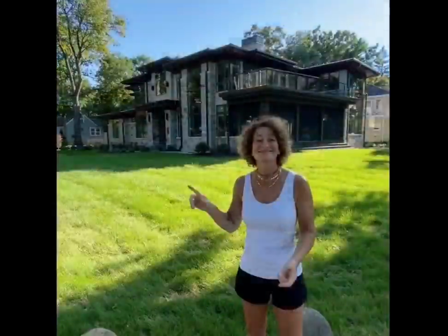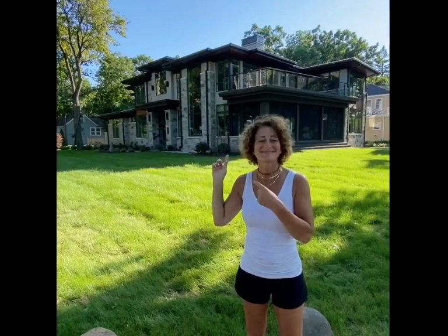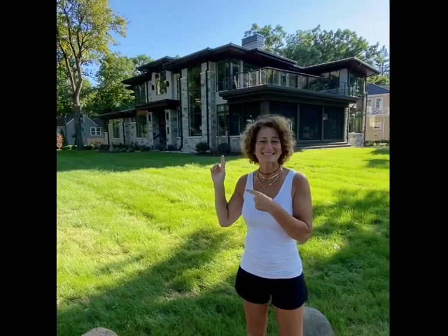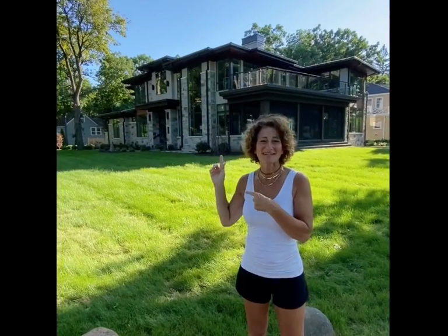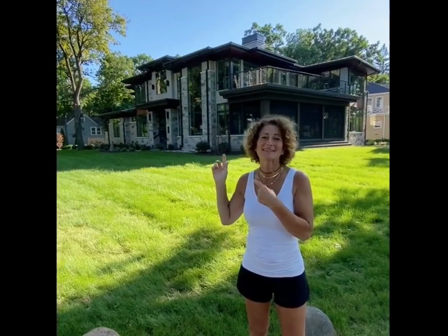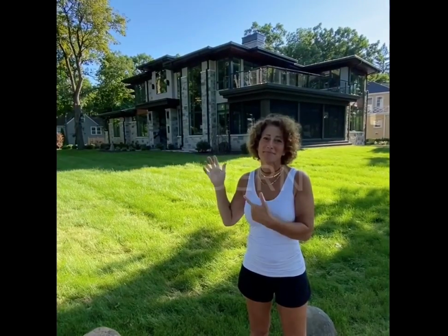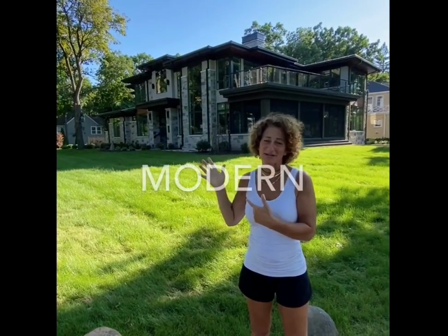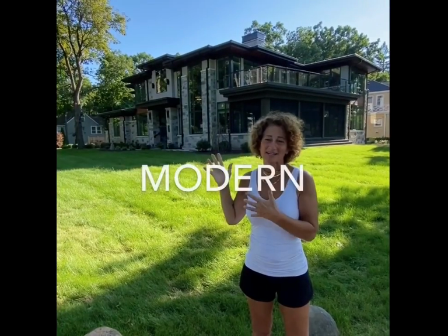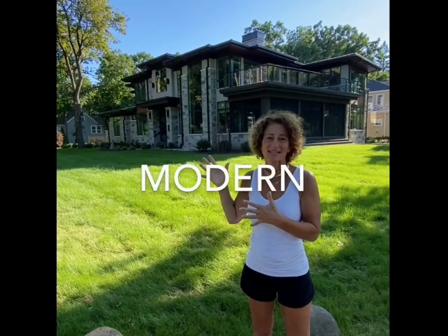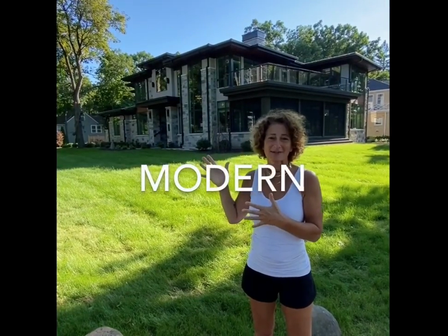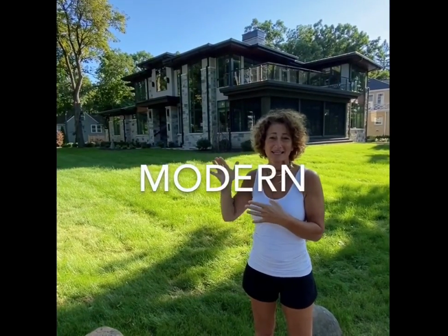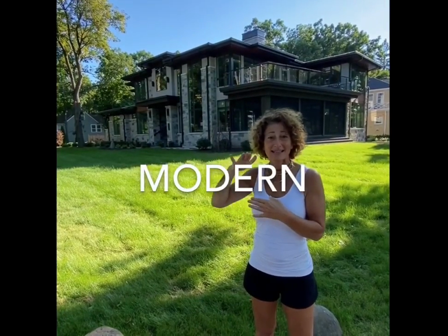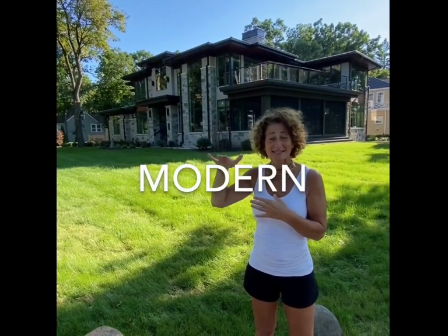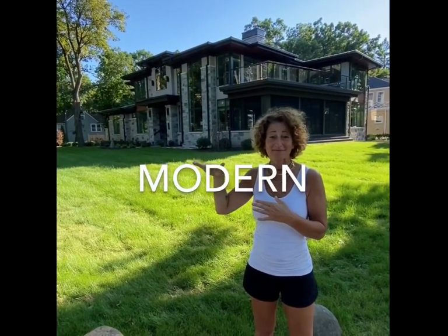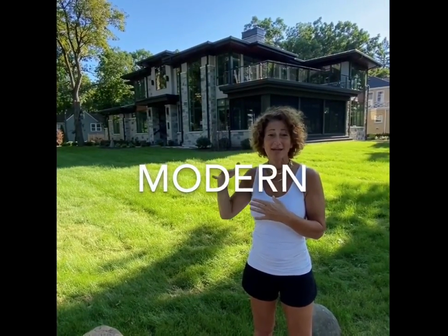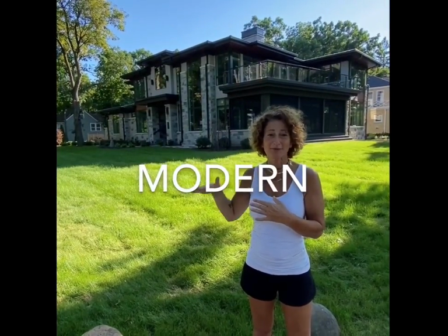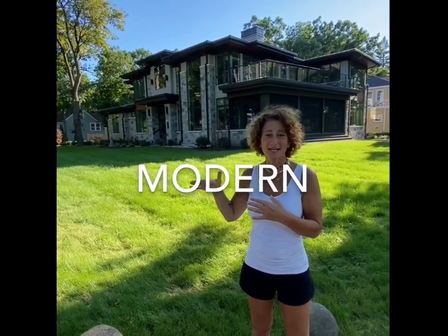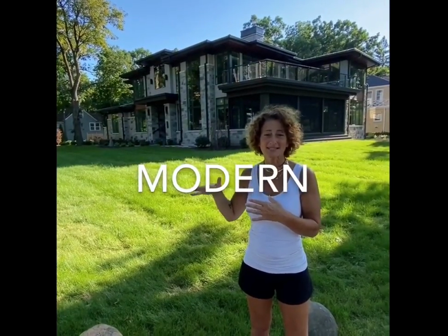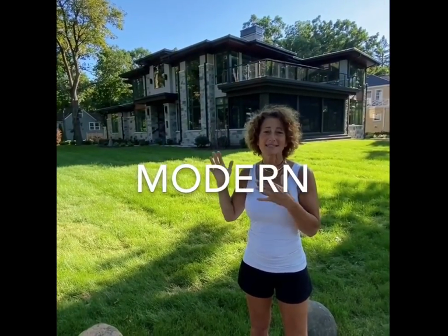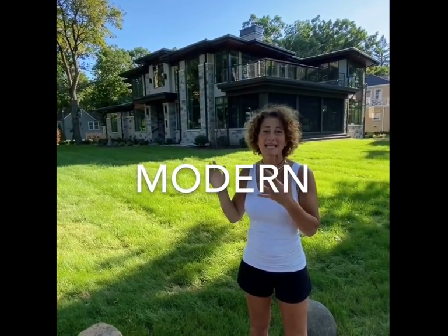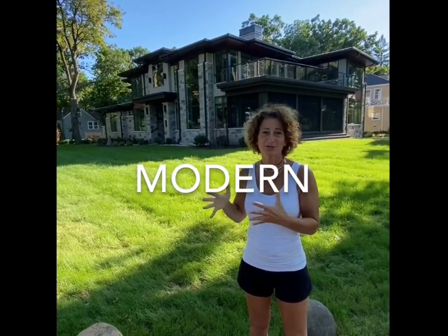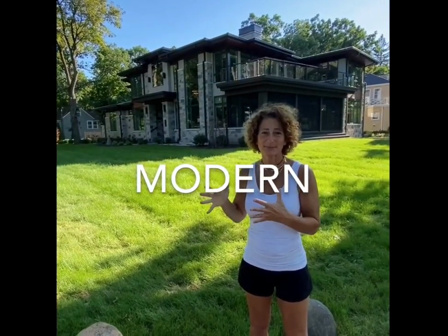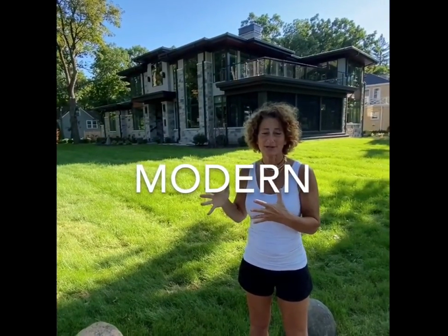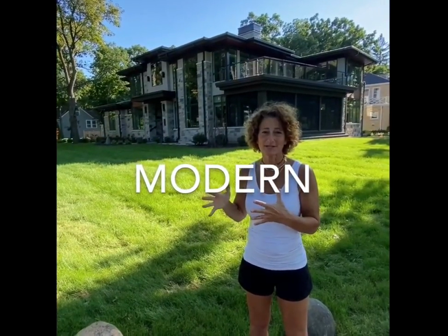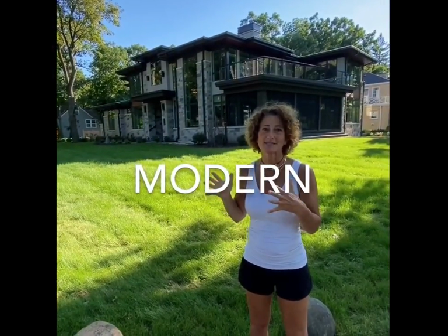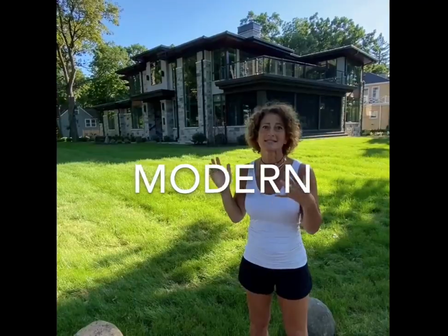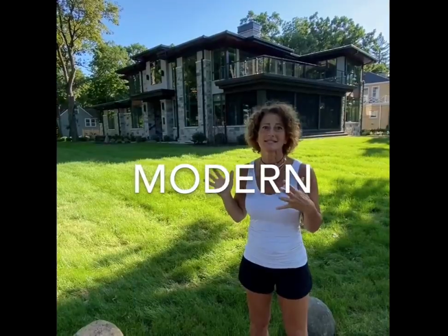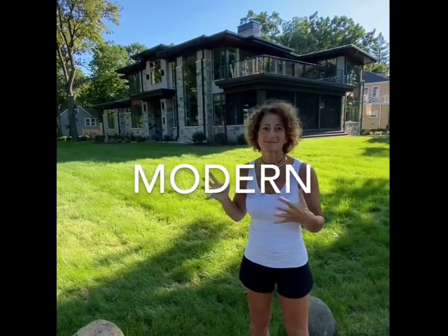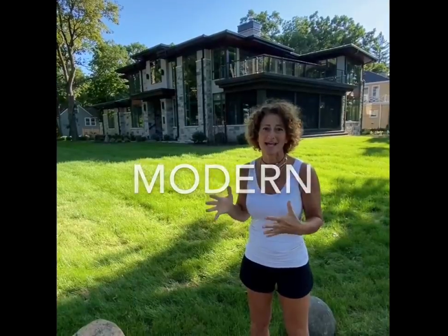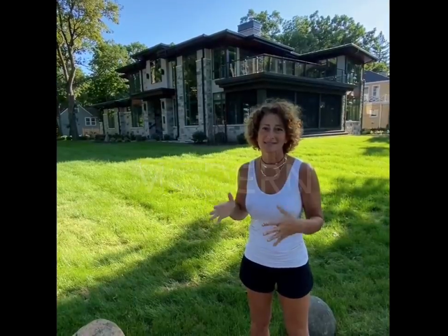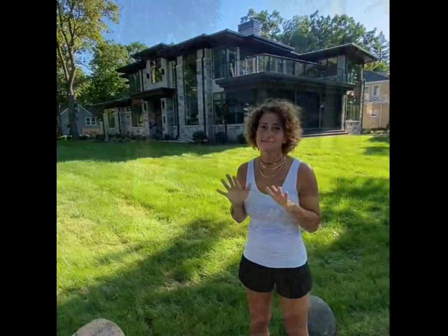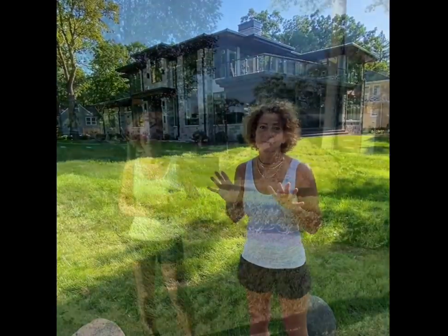This one — modern, clearly. Lots of flat roof lines, natural materials, and tons of glass. Beautiful.